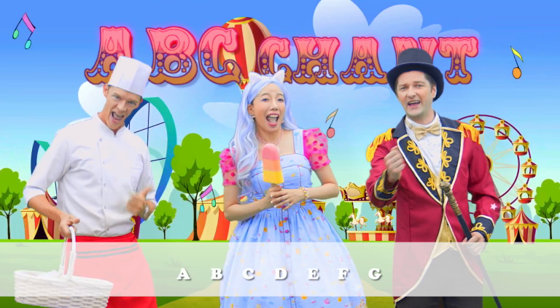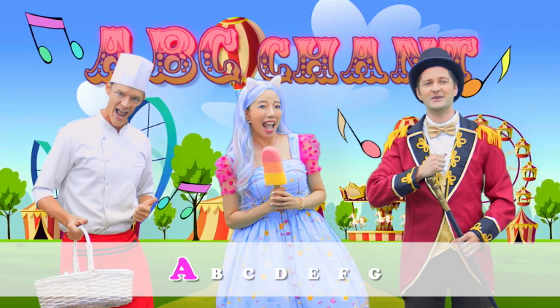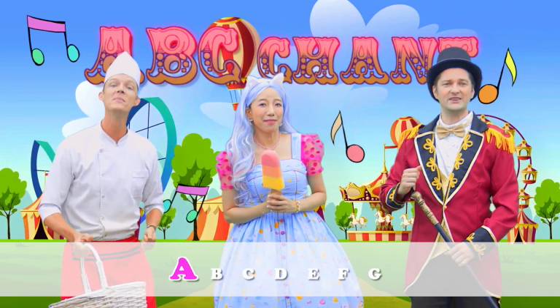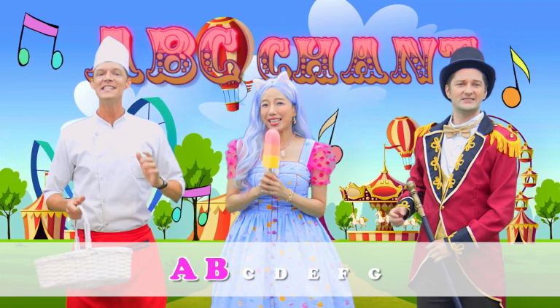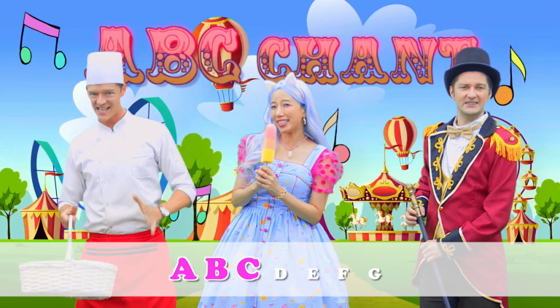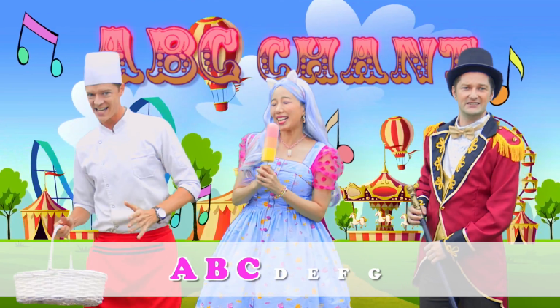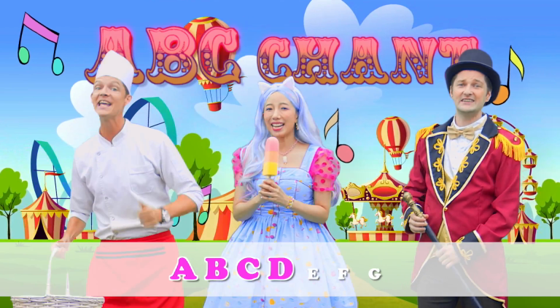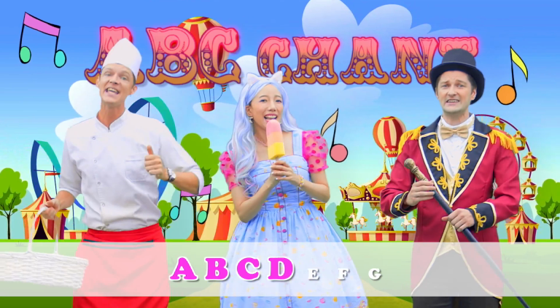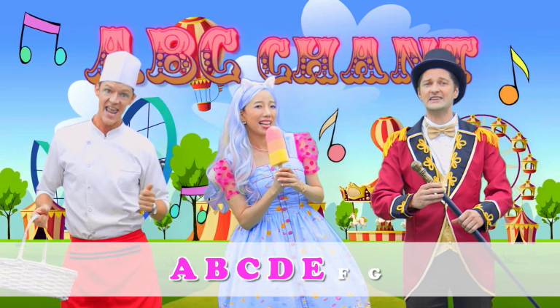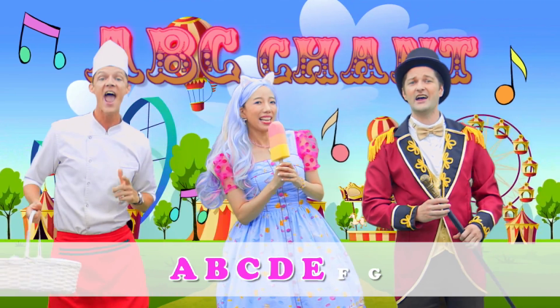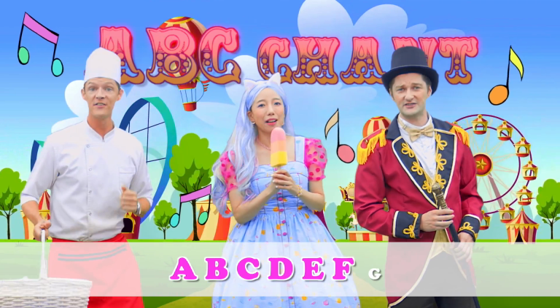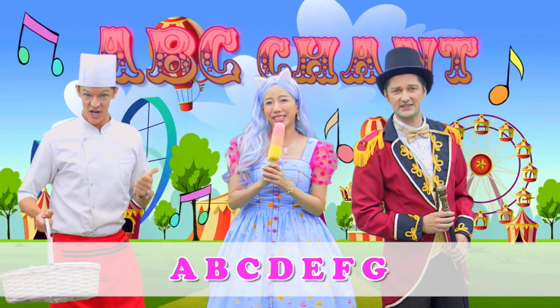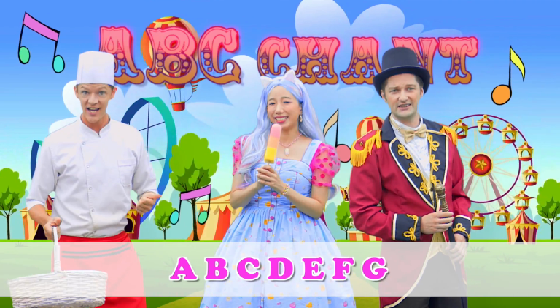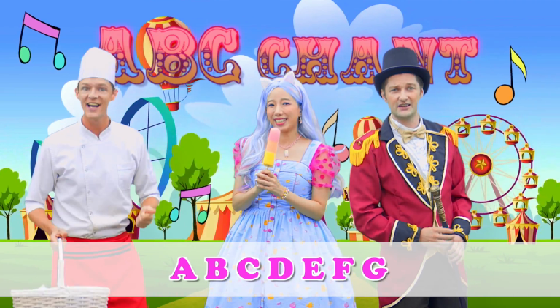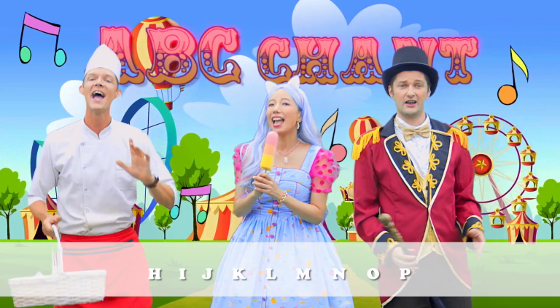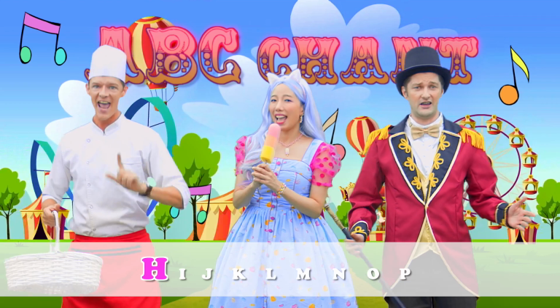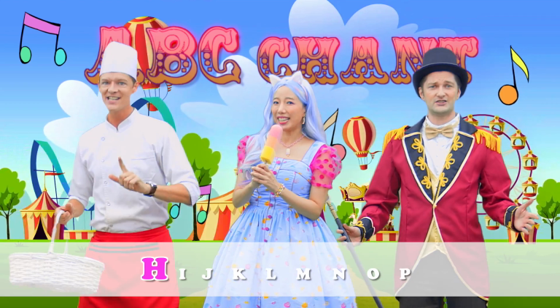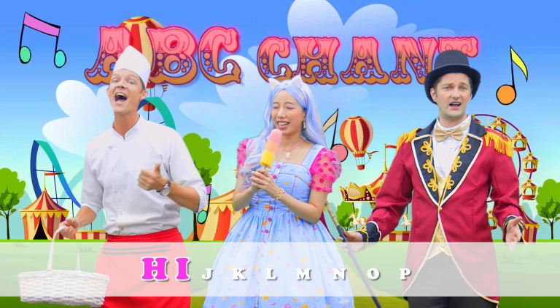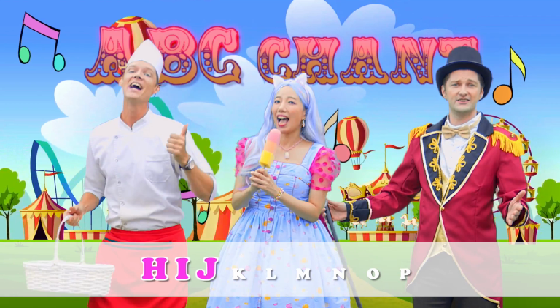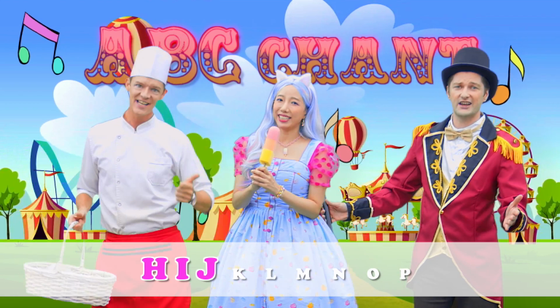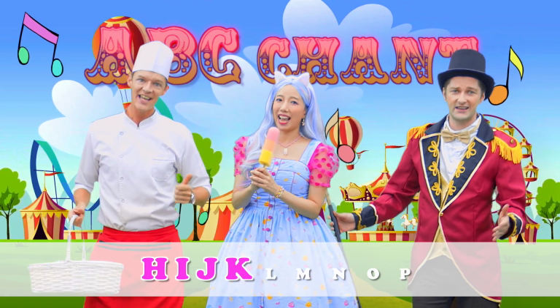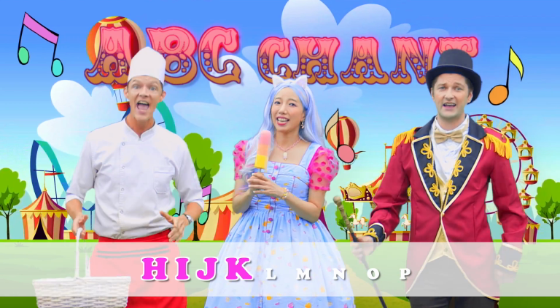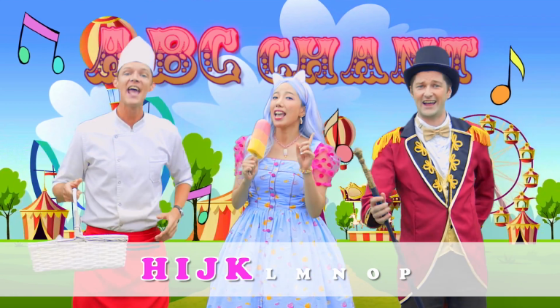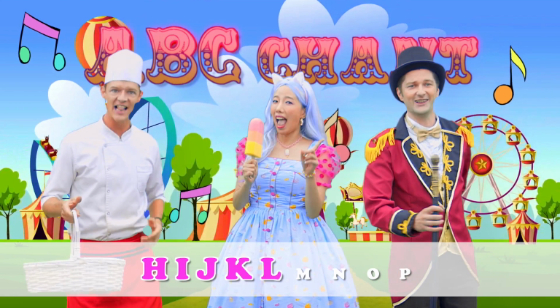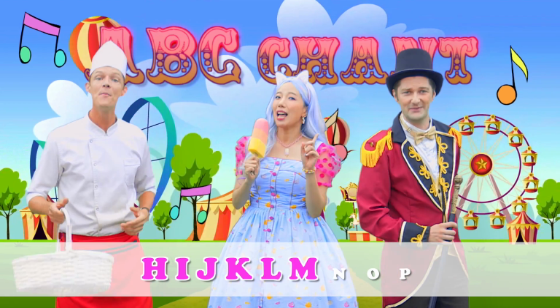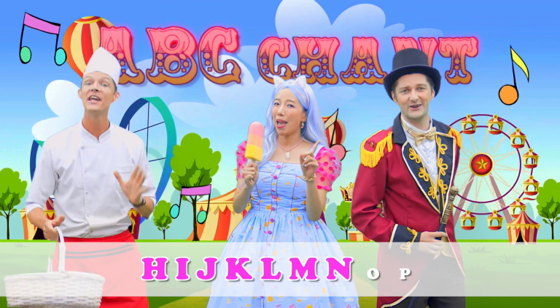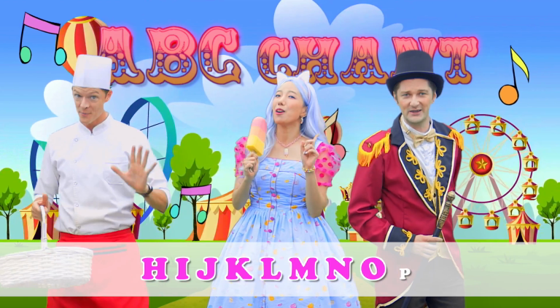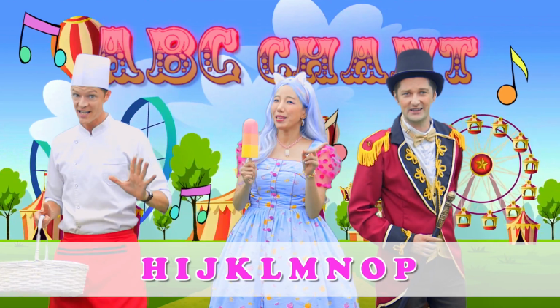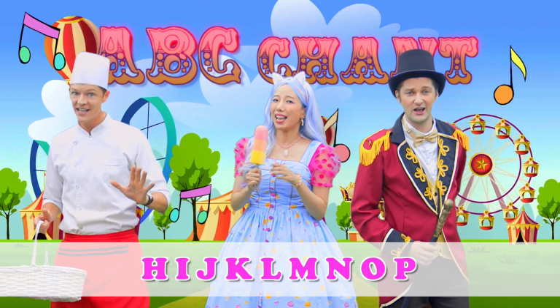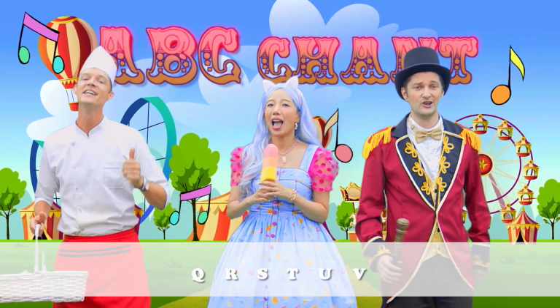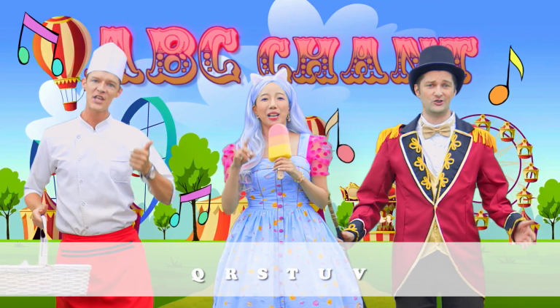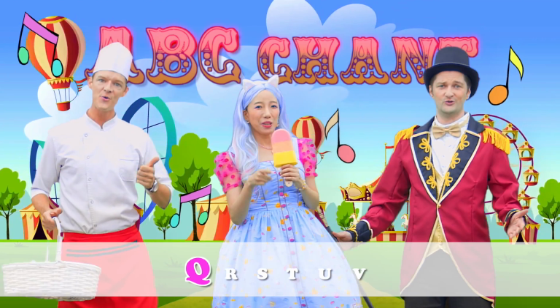A, B, C, D, E, F, G, H, I, J, K, L, M, N, O, P.